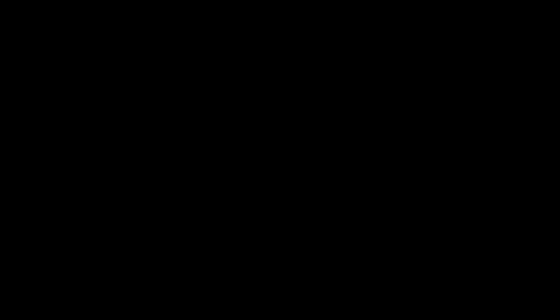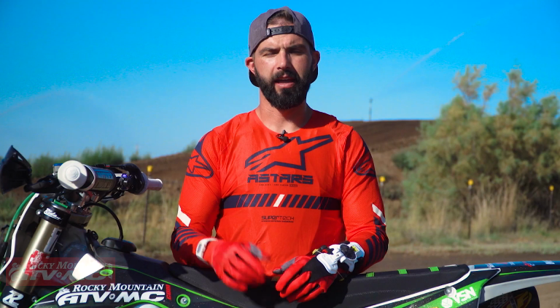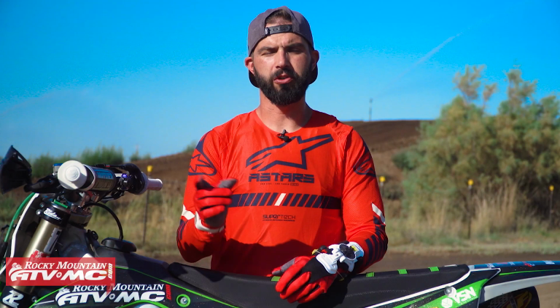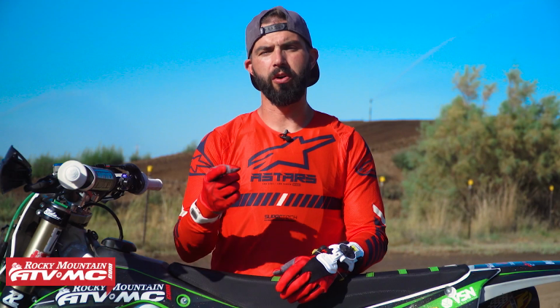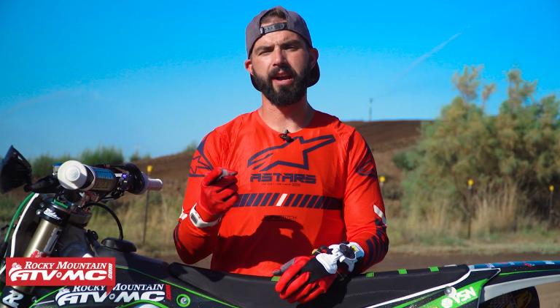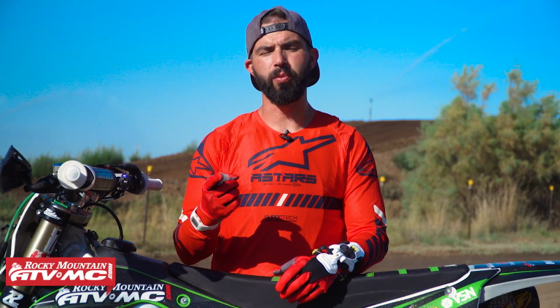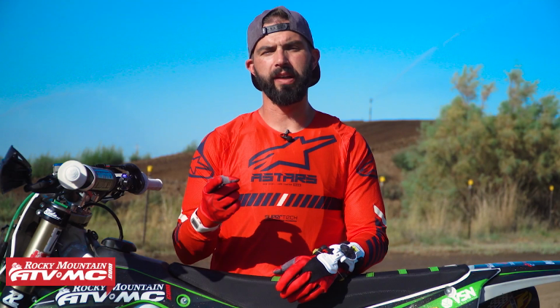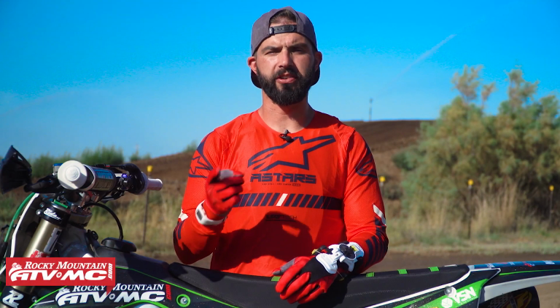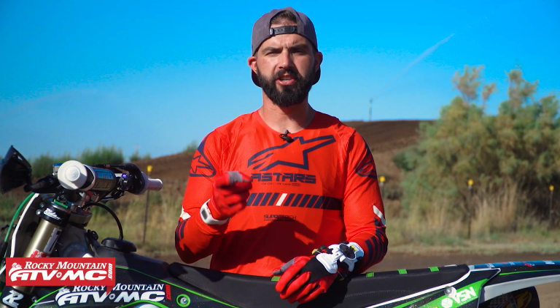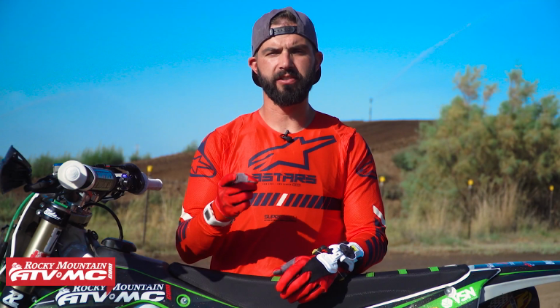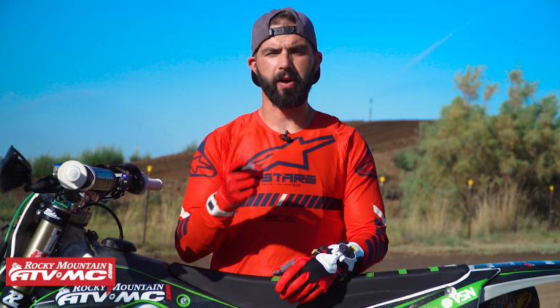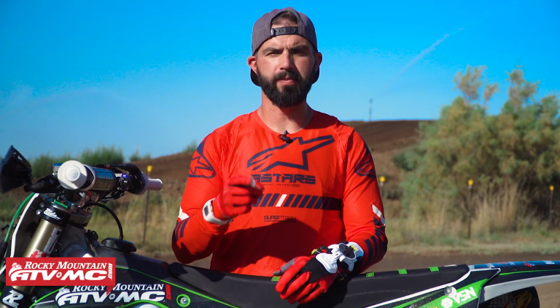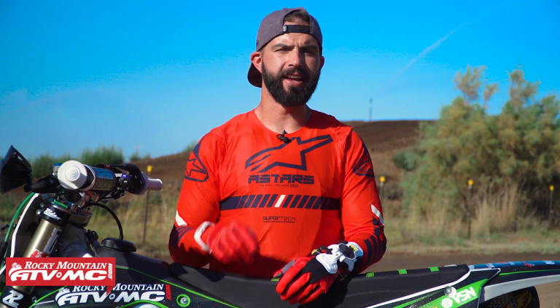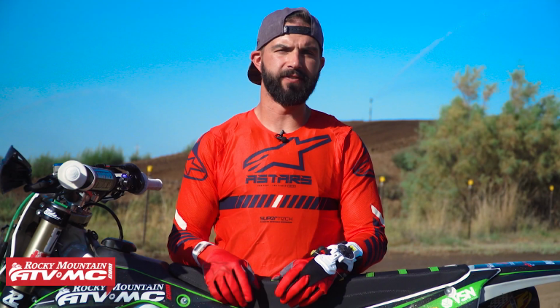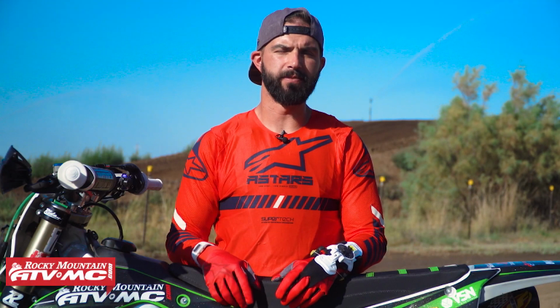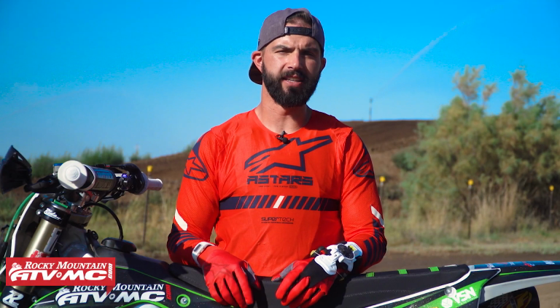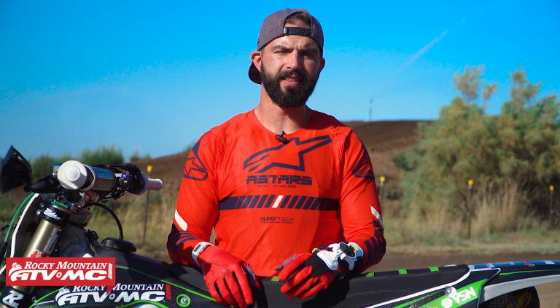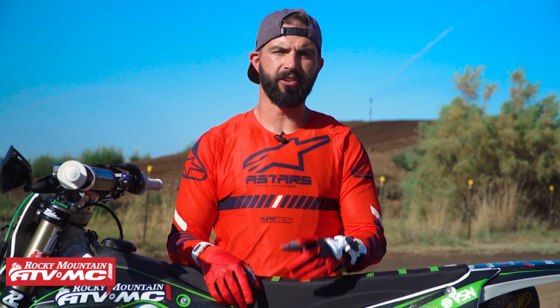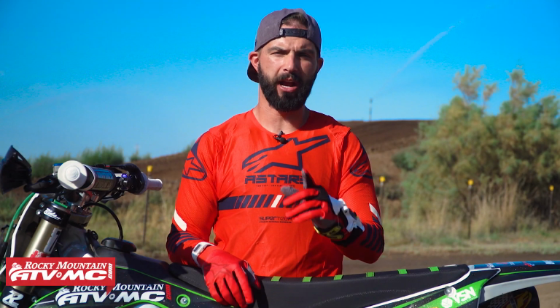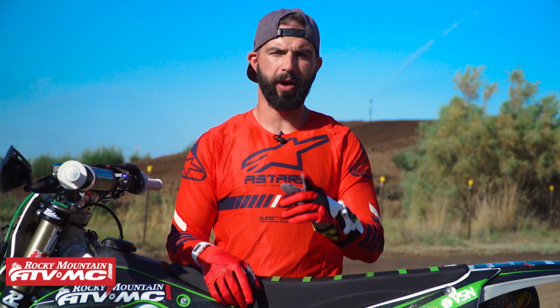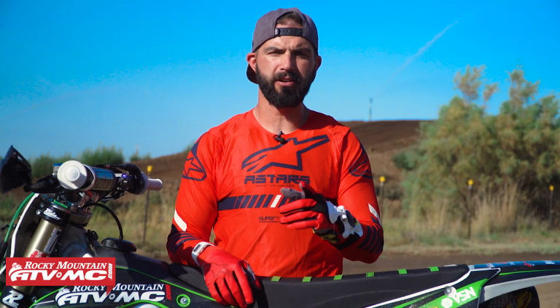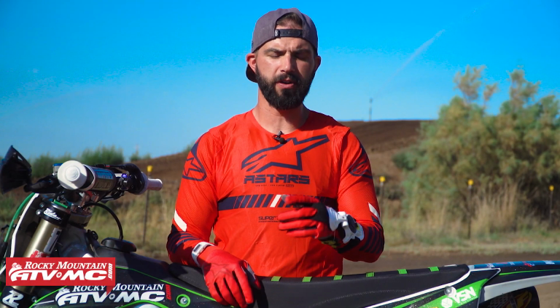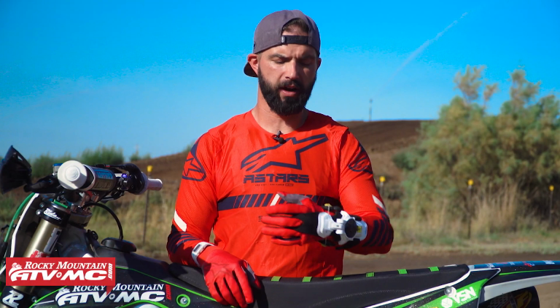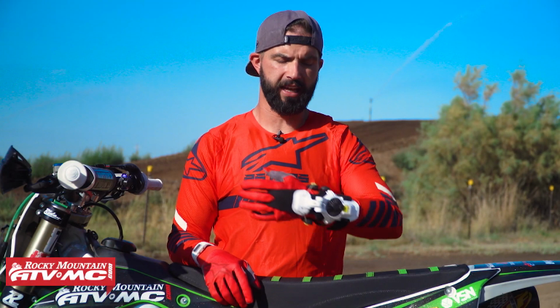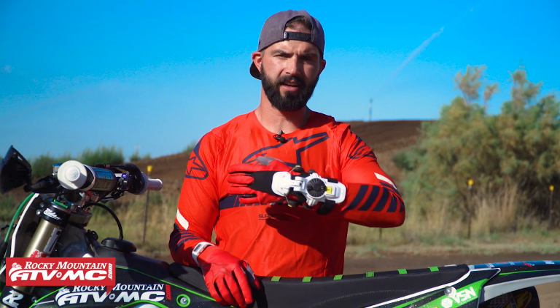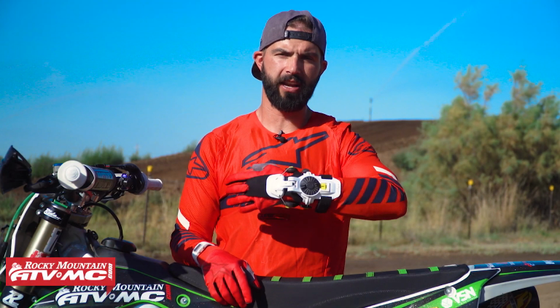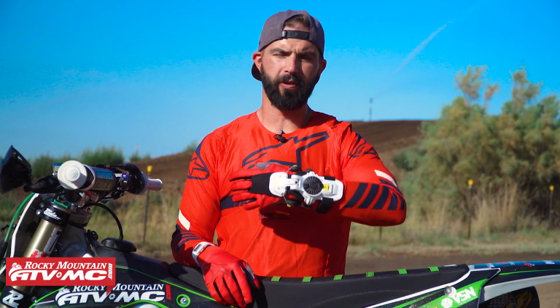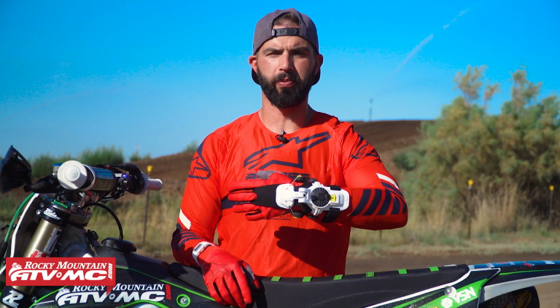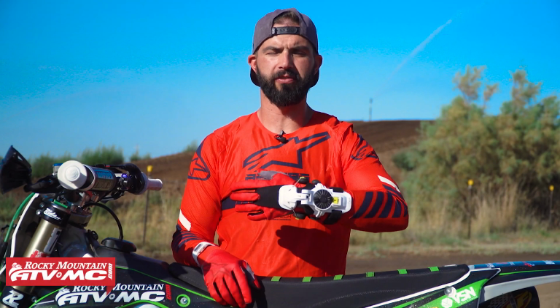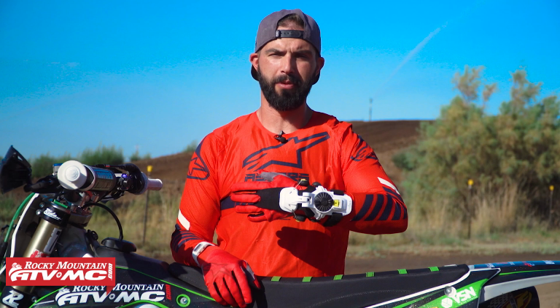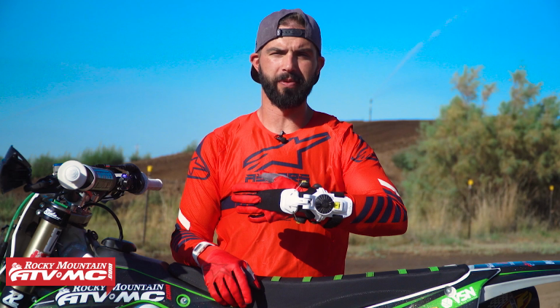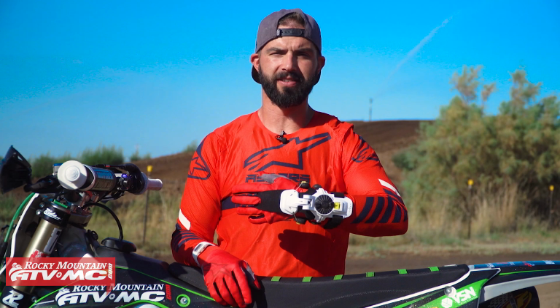Hey, what's going on everyone? This is Chase at Rocky Mountain ATVMC, and this is my ride review of the X8 wrist brace from Mobius.